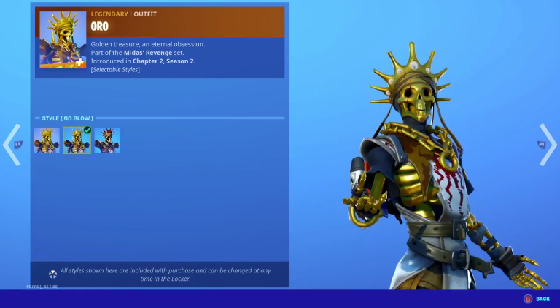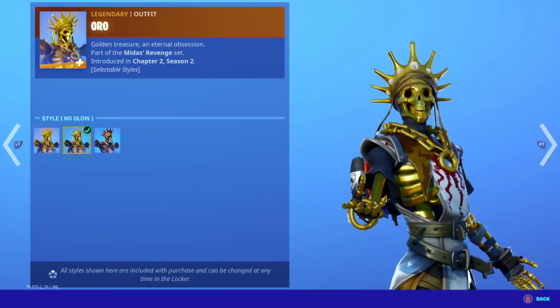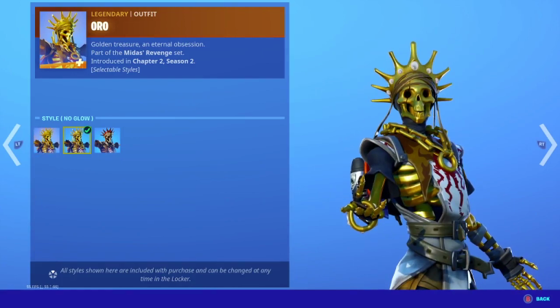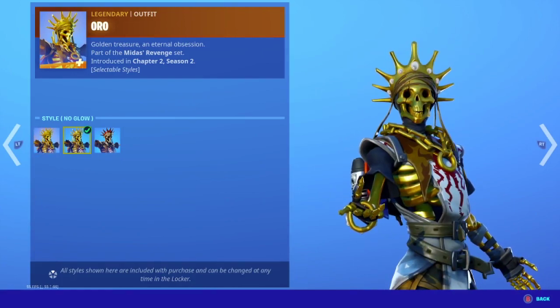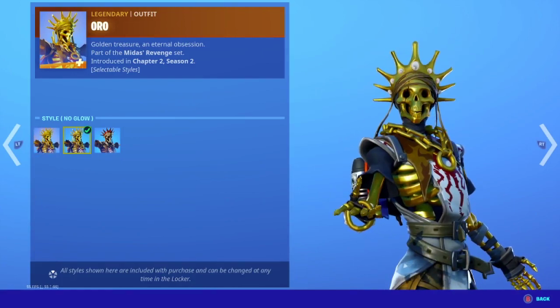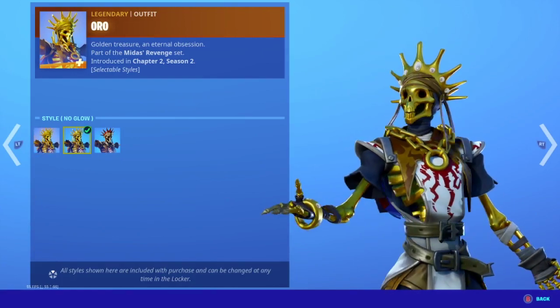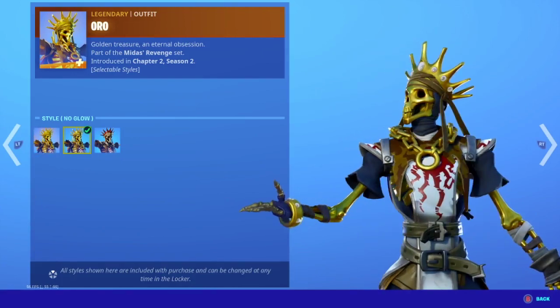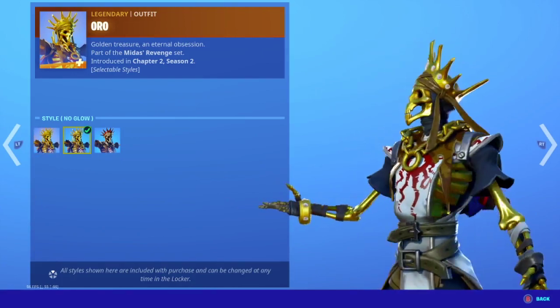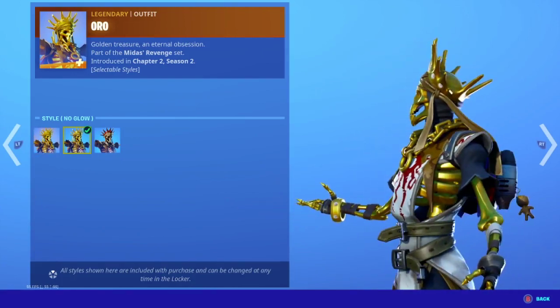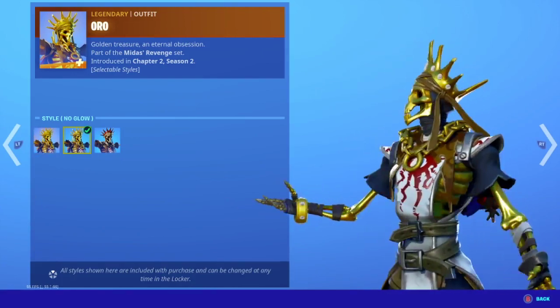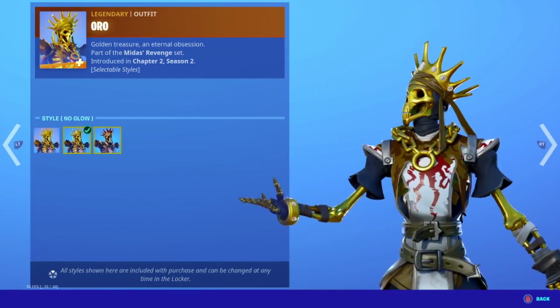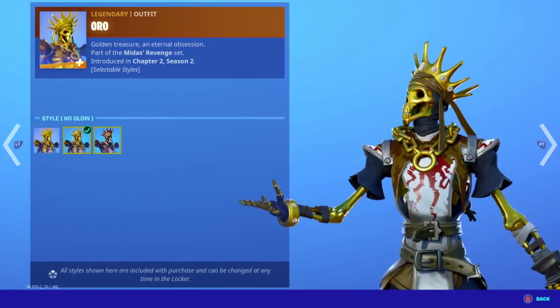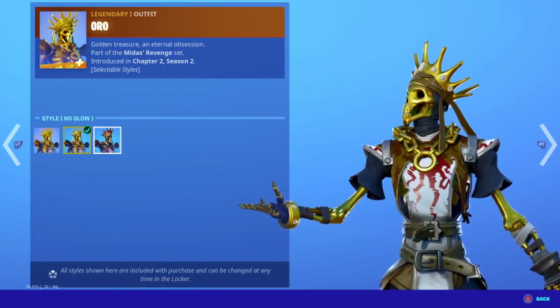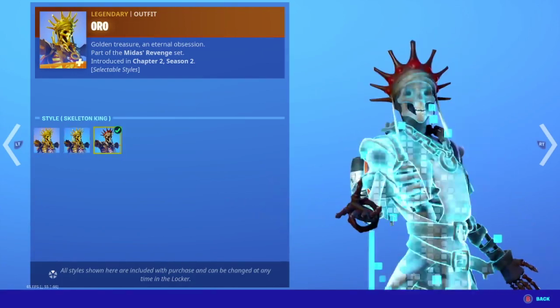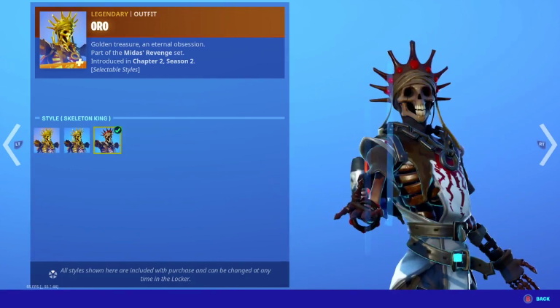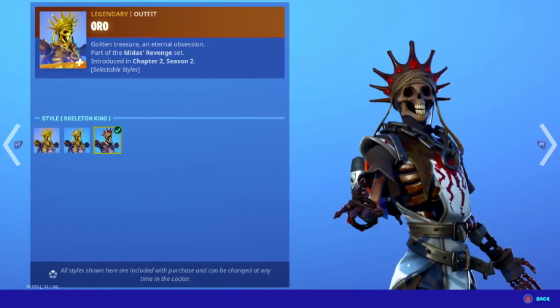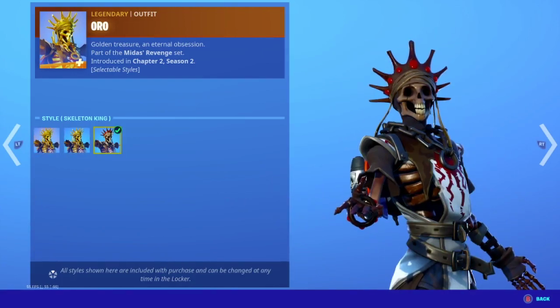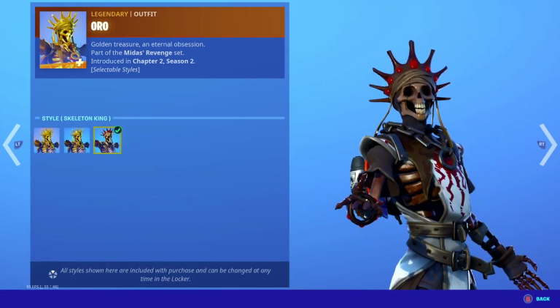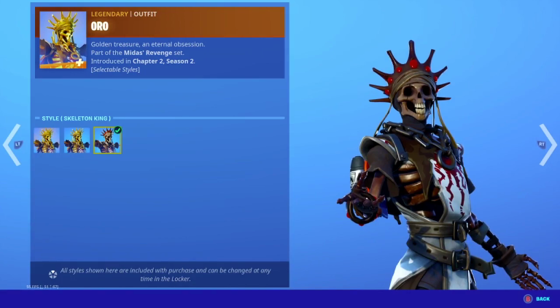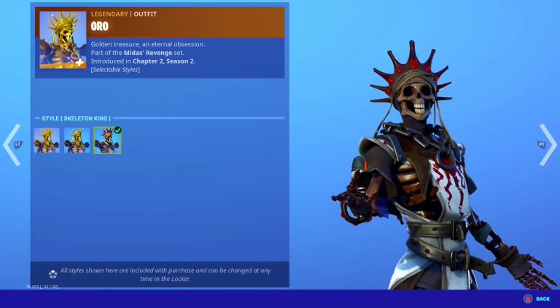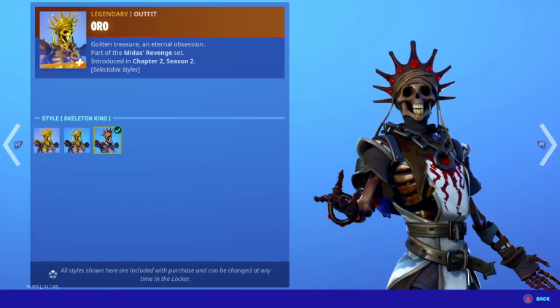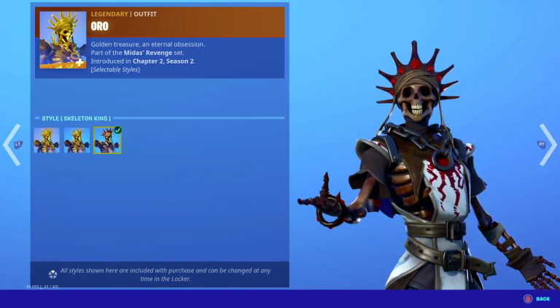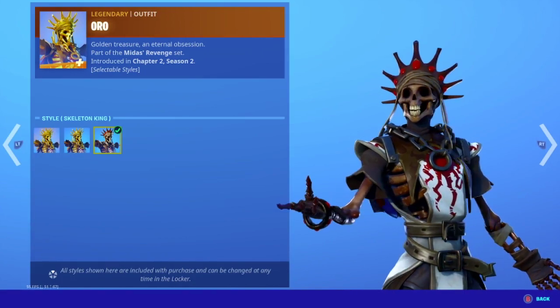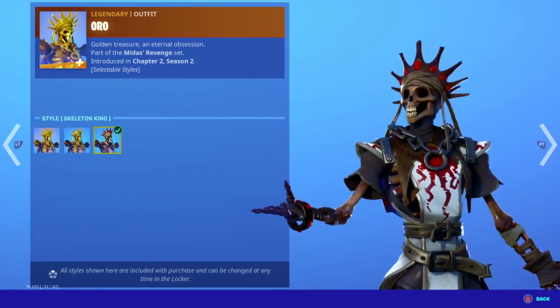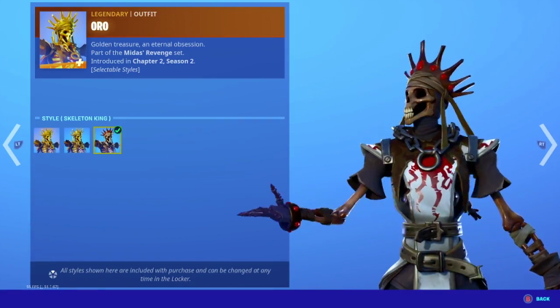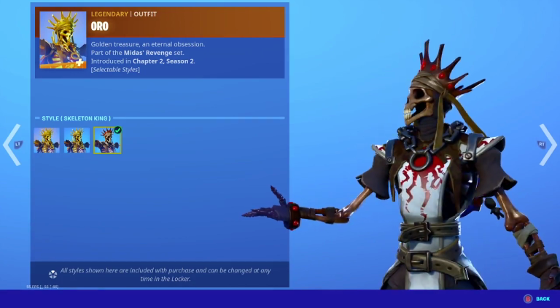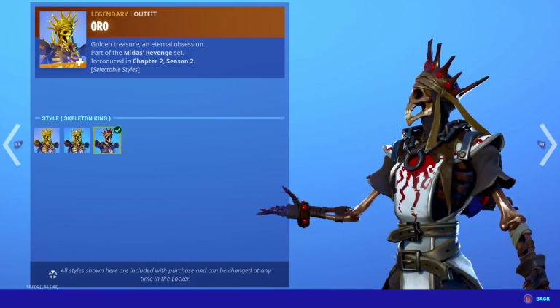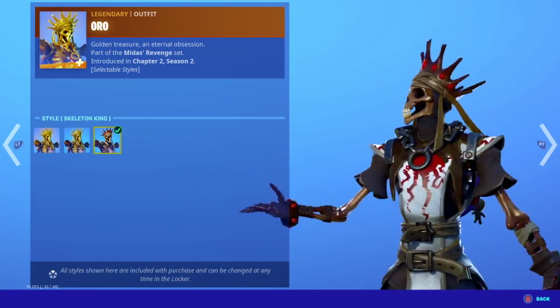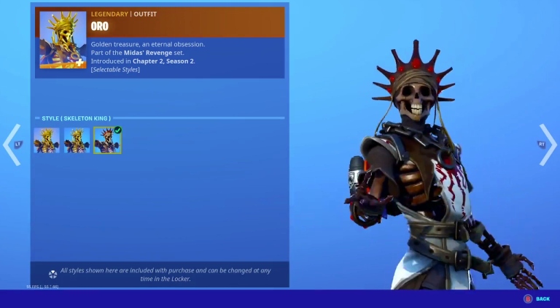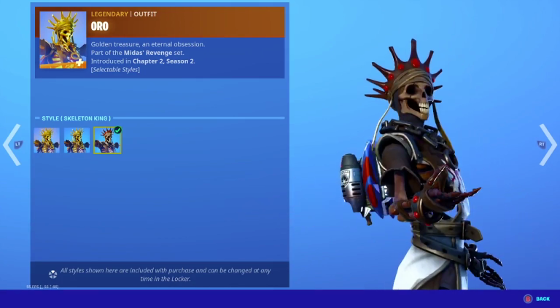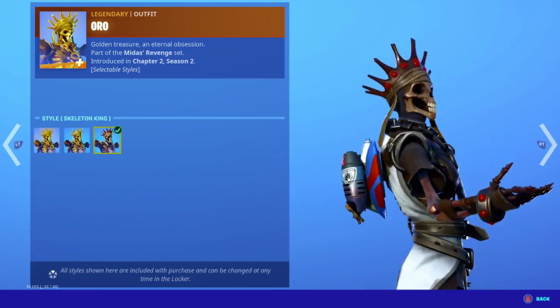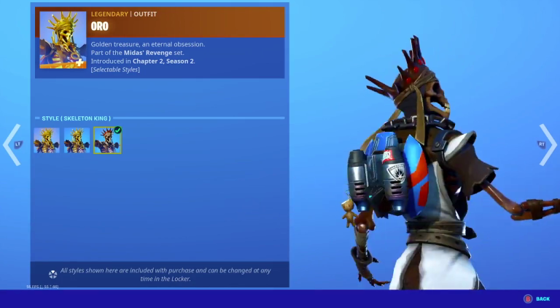Auto has three edit styles: we have the Golden King, the No Glow, and then the Skeleton King — pretty nice.